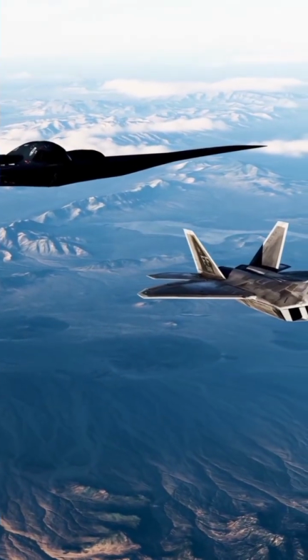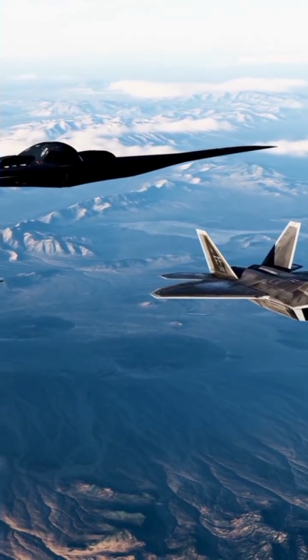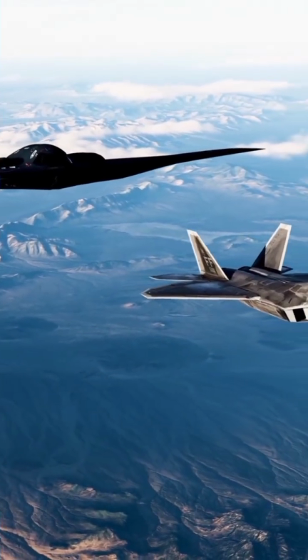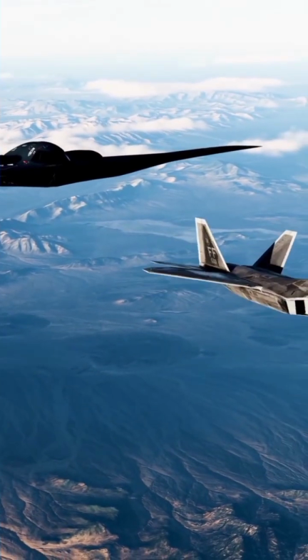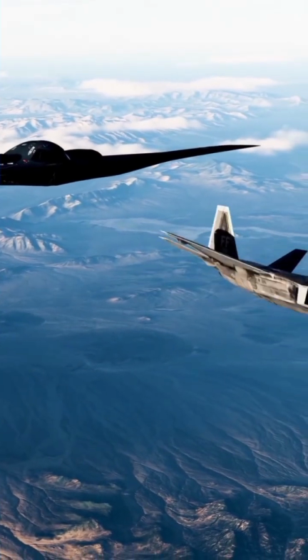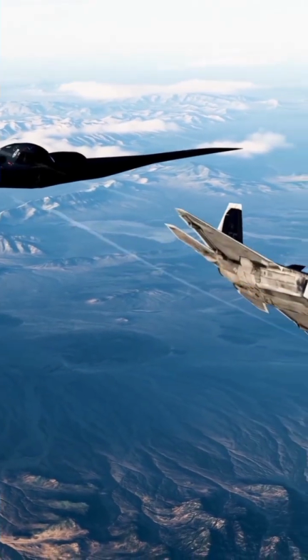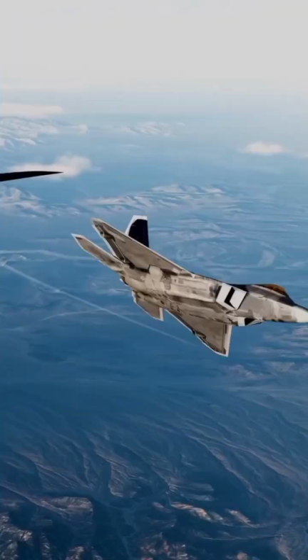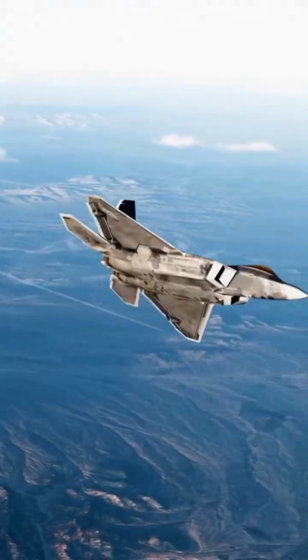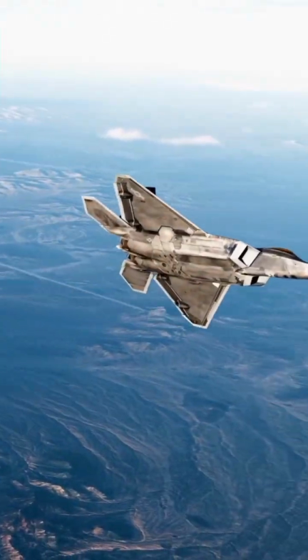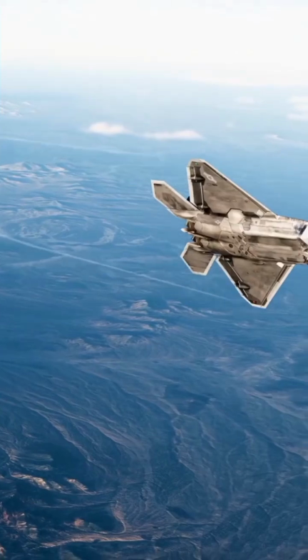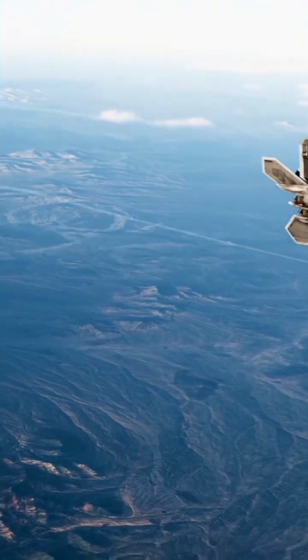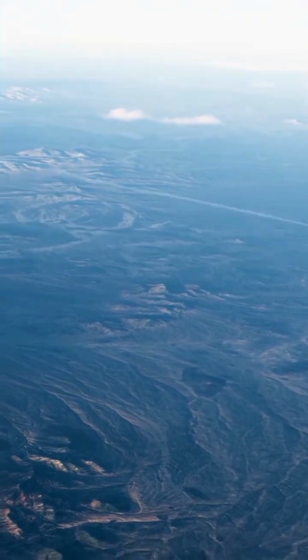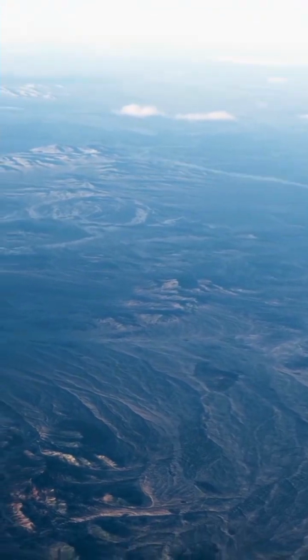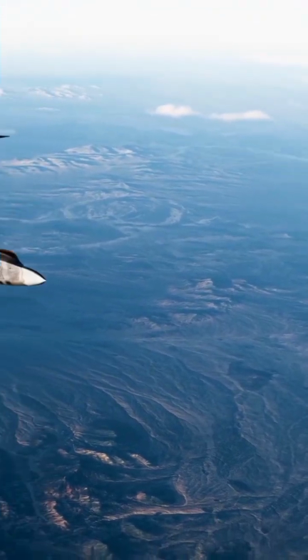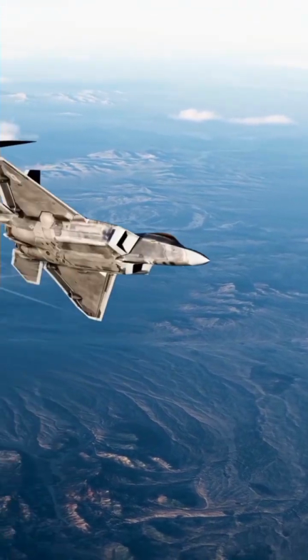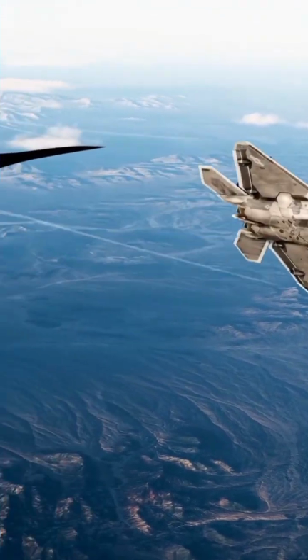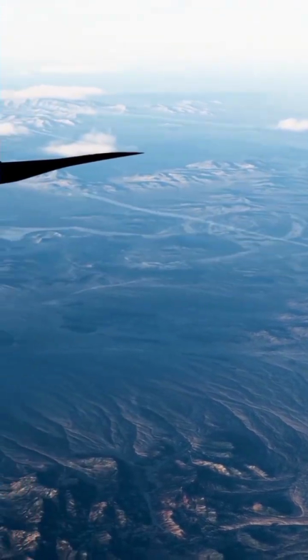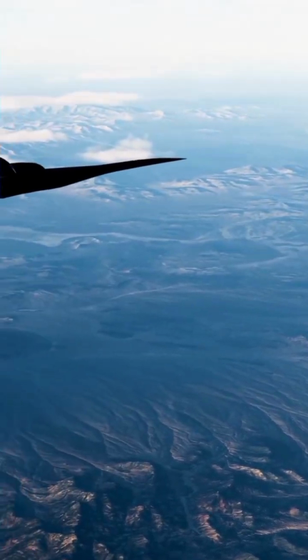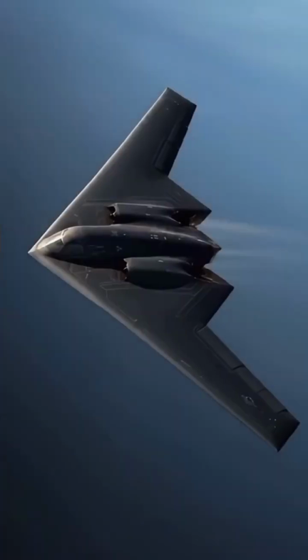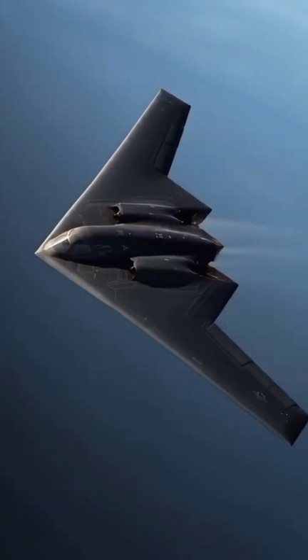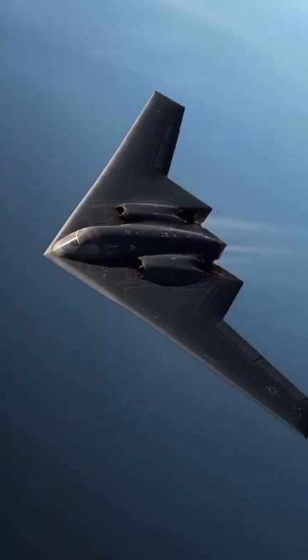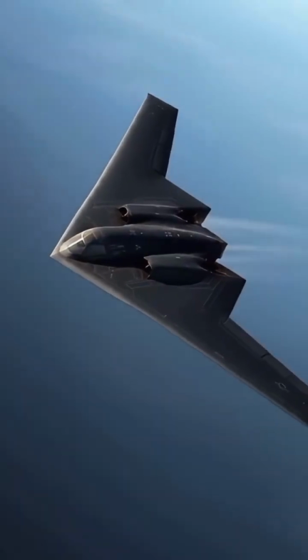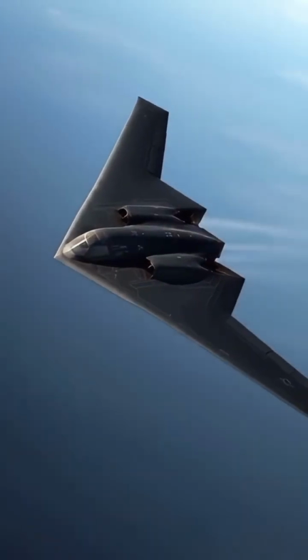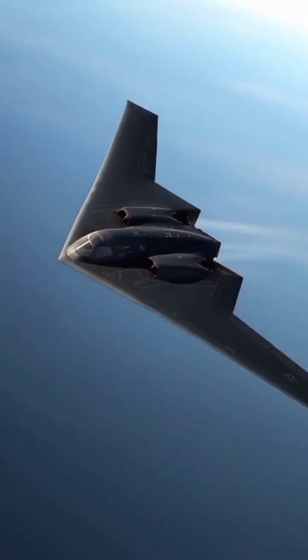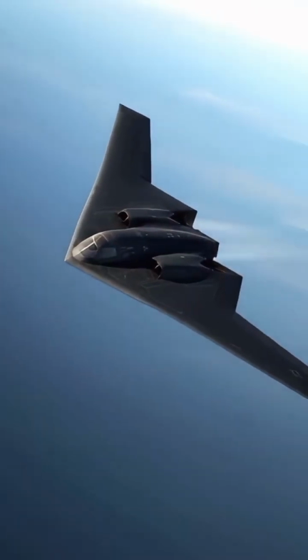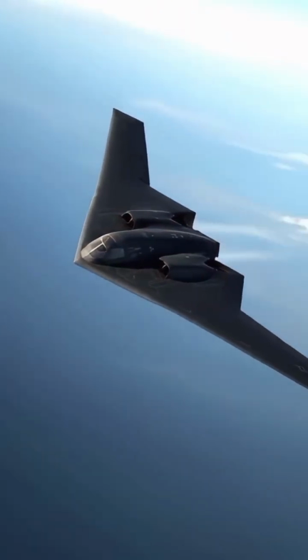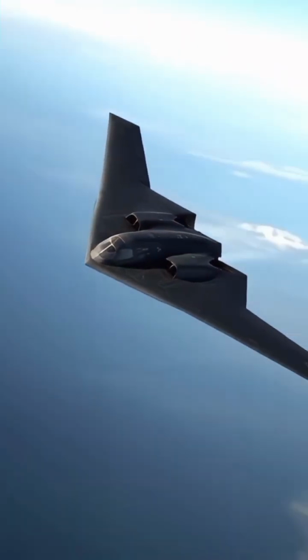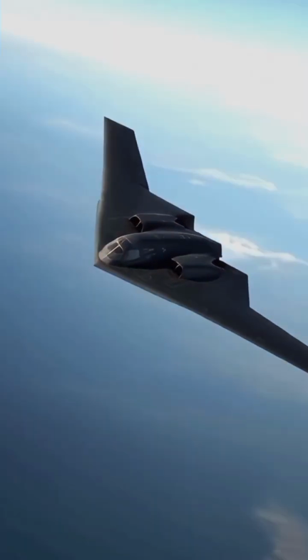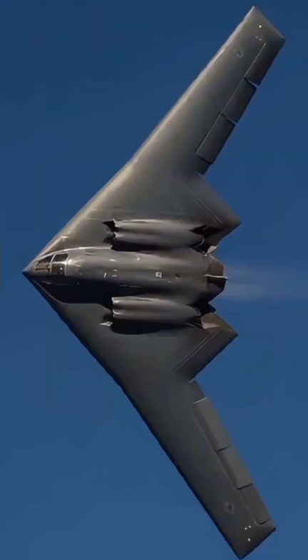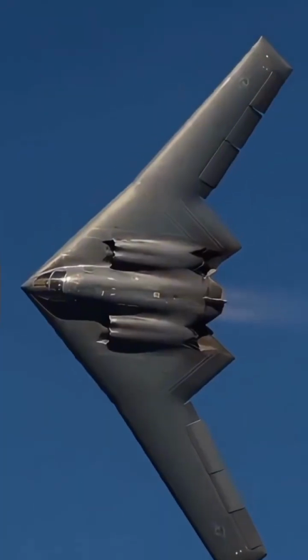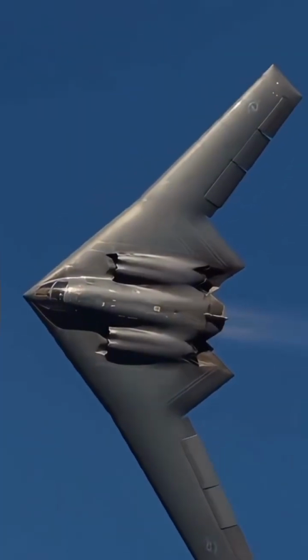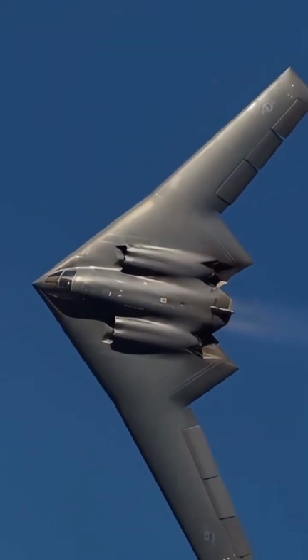Review verdict: best-in-class stealth. Extremely maintenance intensive. Weather-sensitive outer coating.